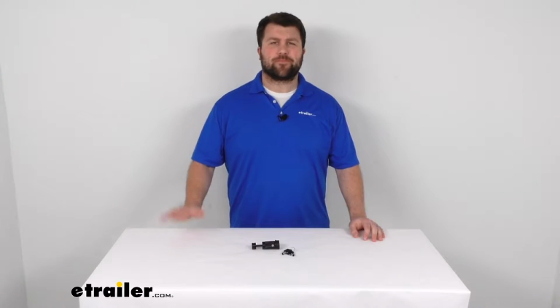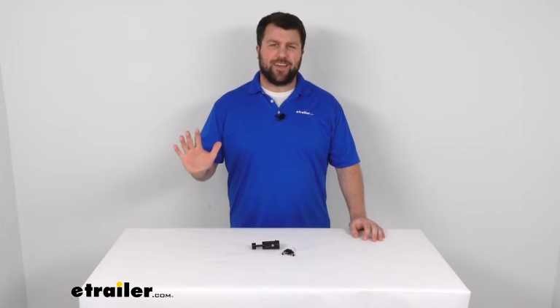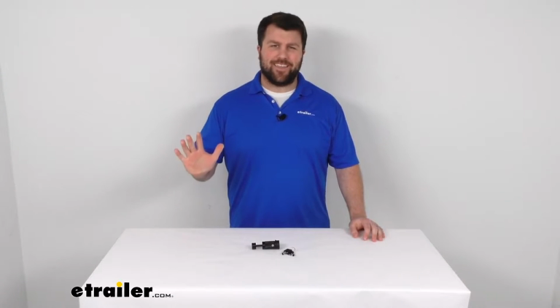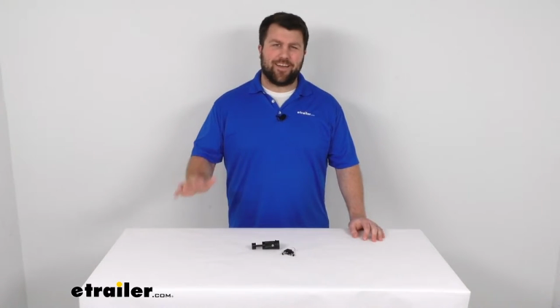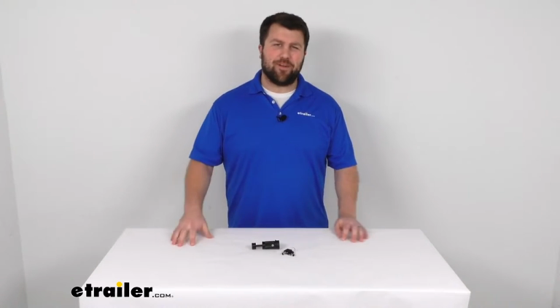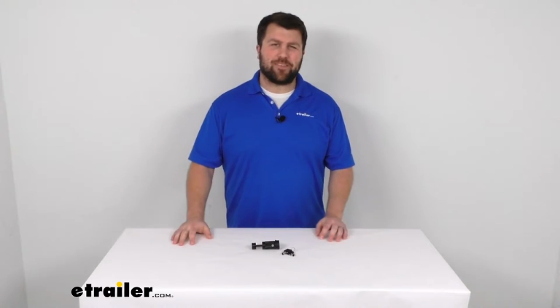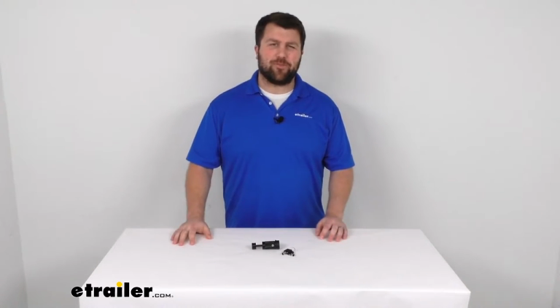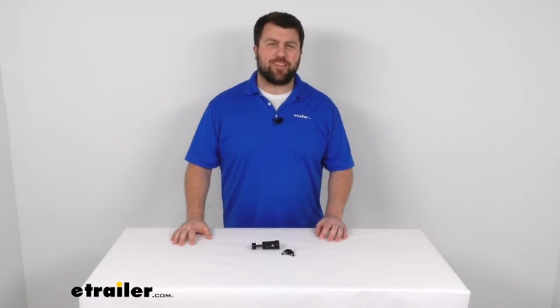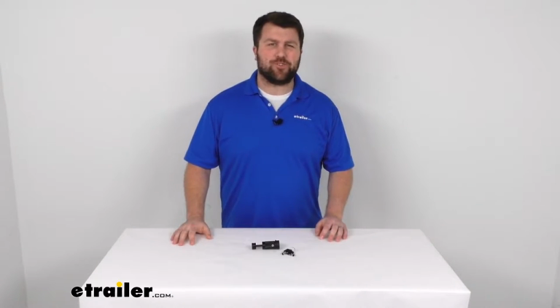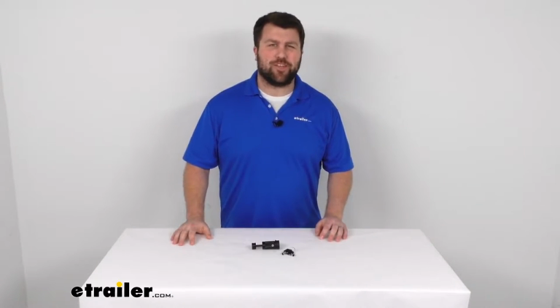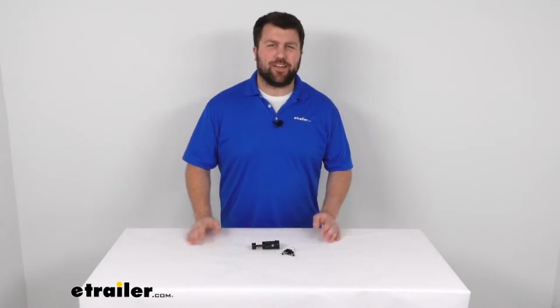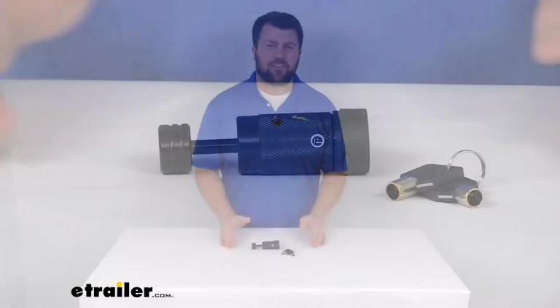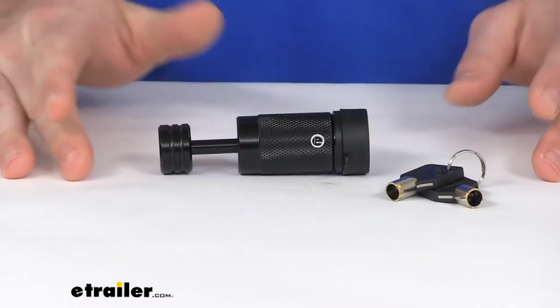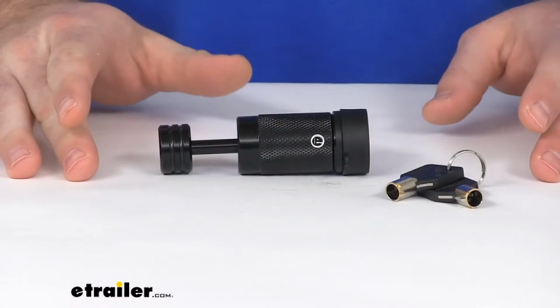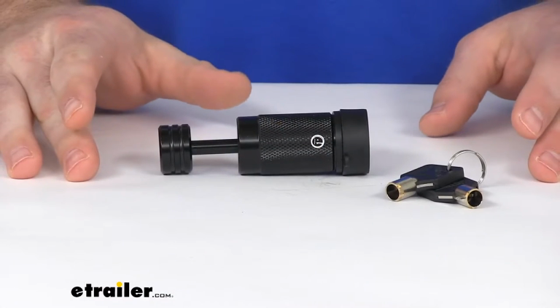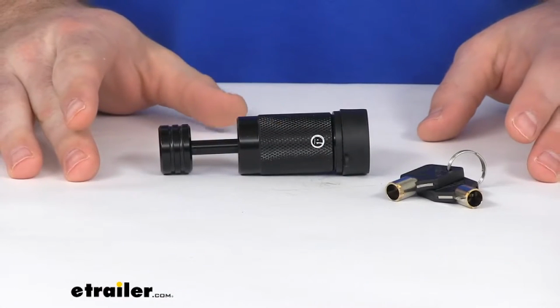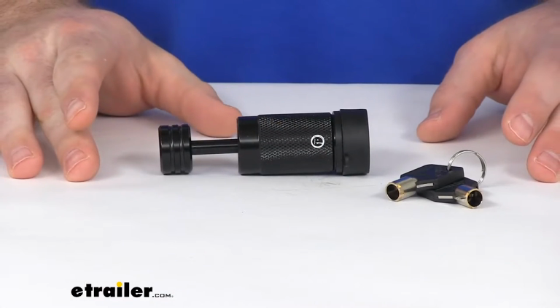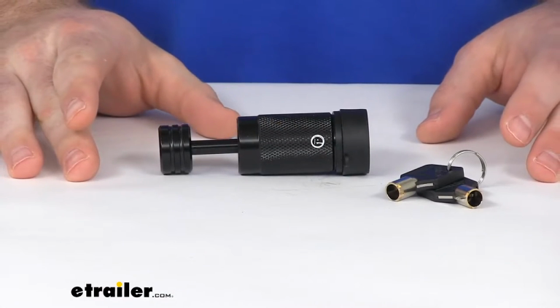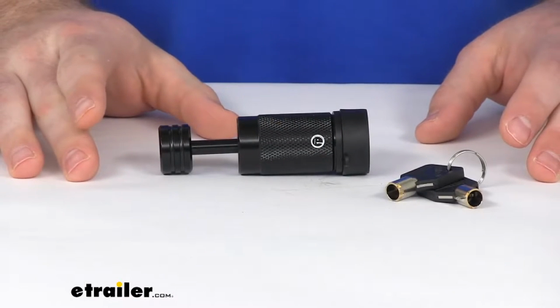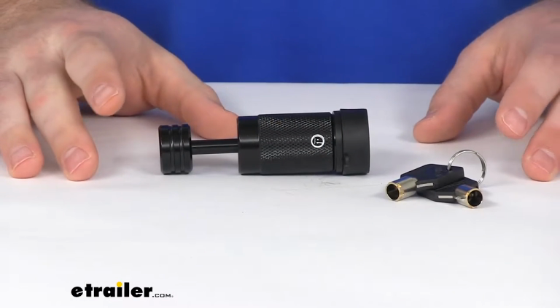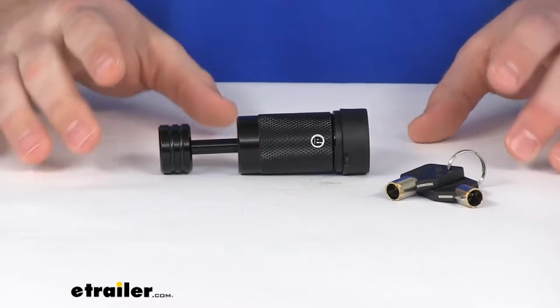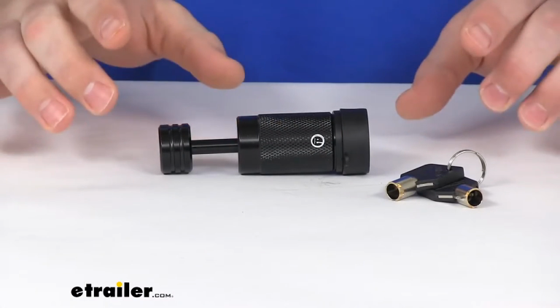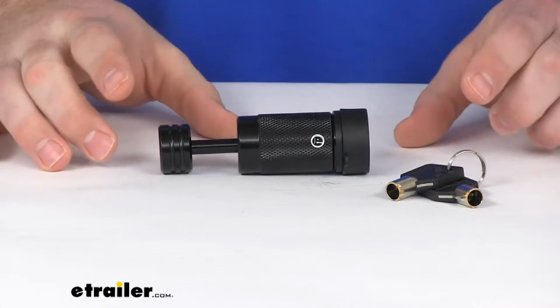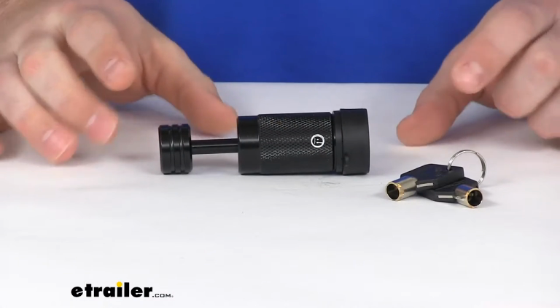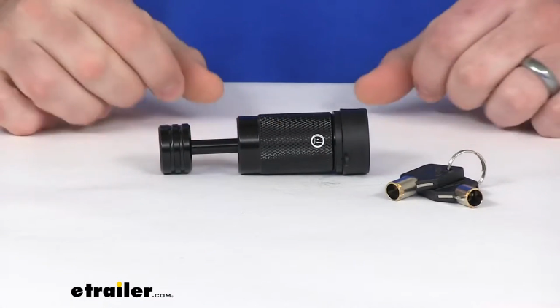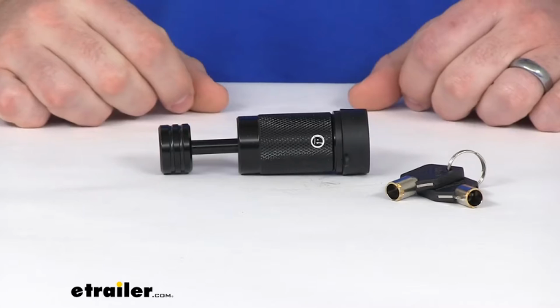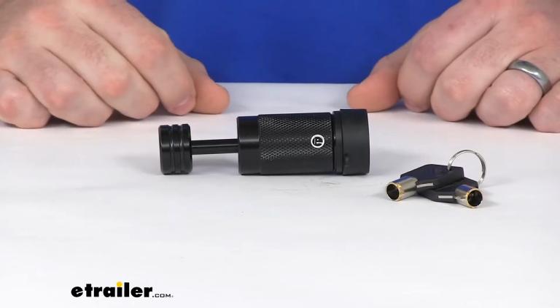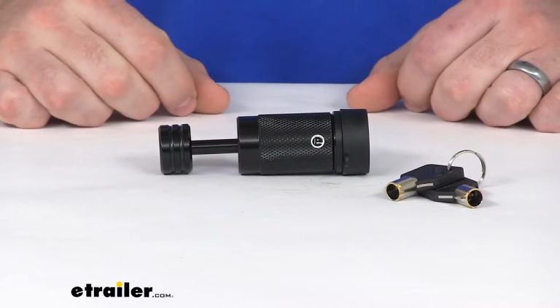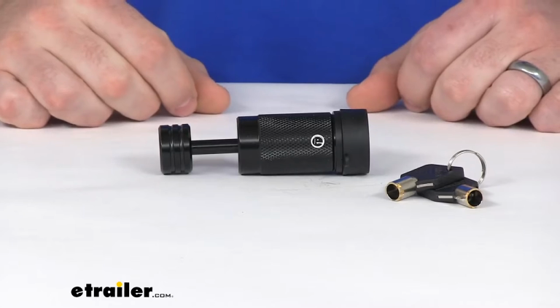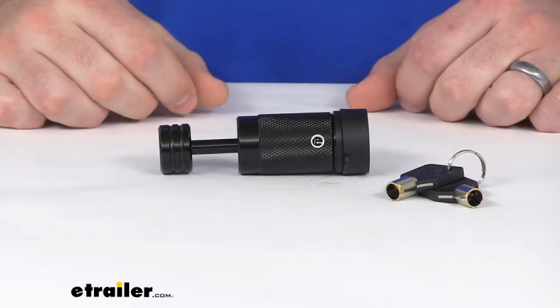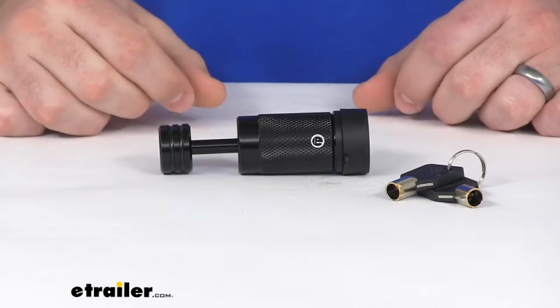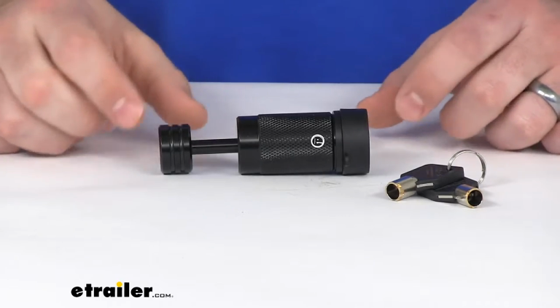Hi there, I'm Michael with eTrailer.com. Today we're going to take a quick look at the MaxToe Trailer Coupler Lock.